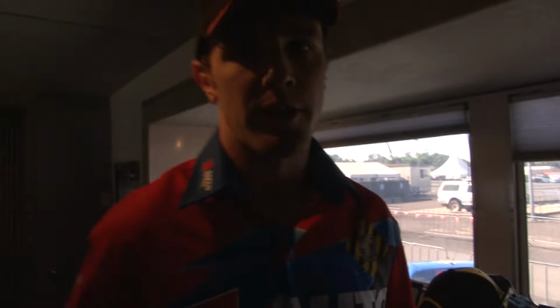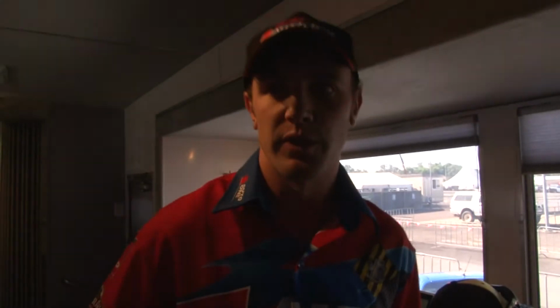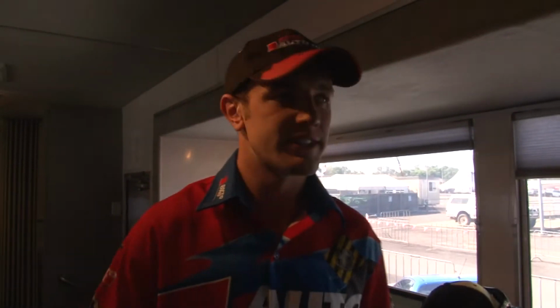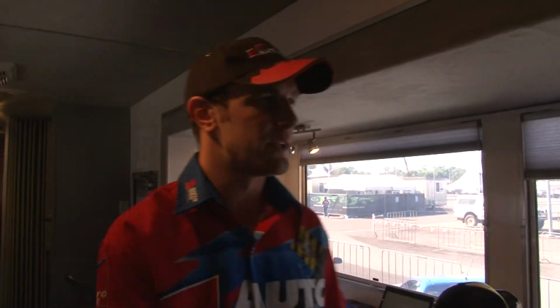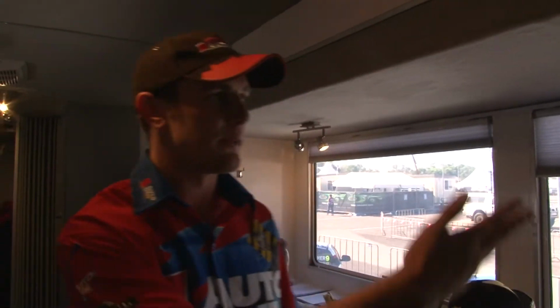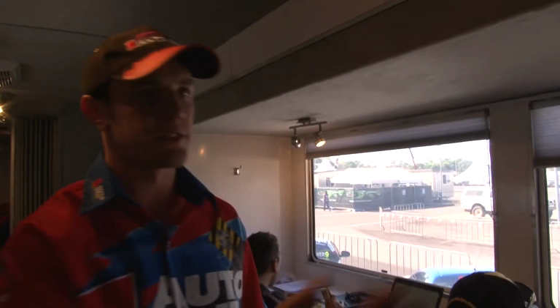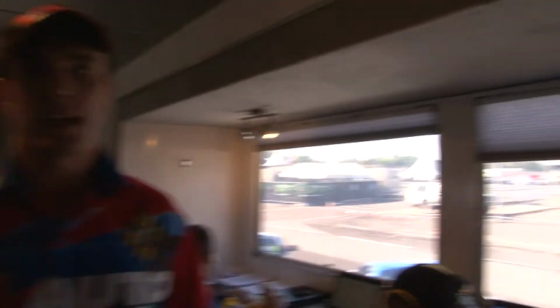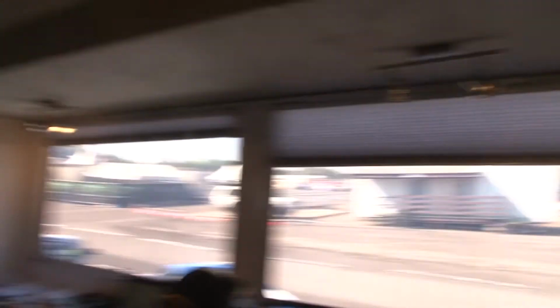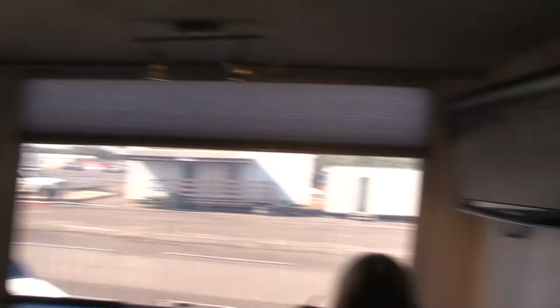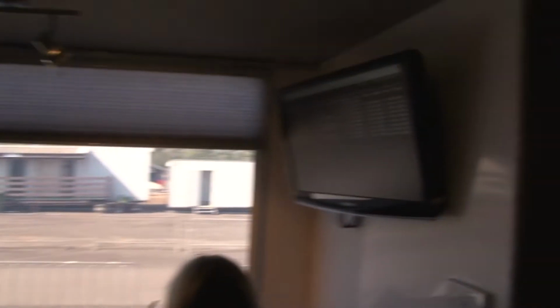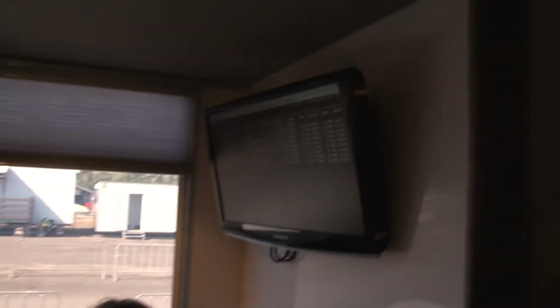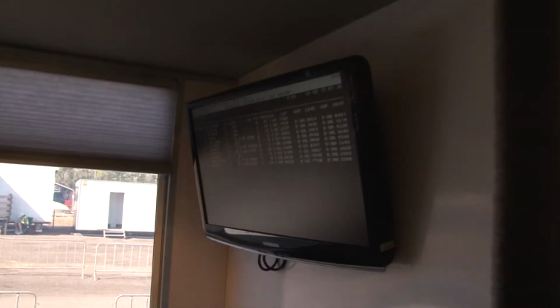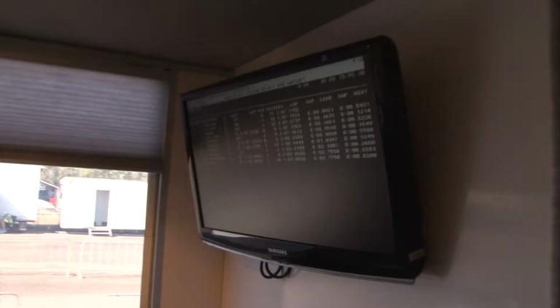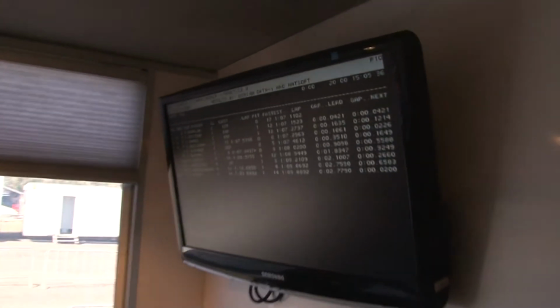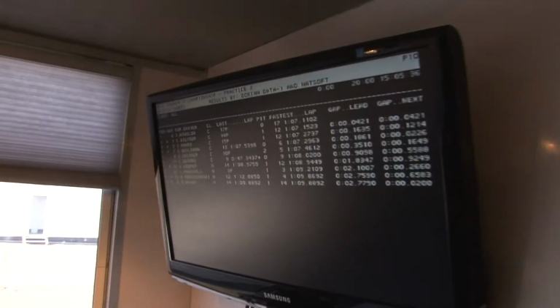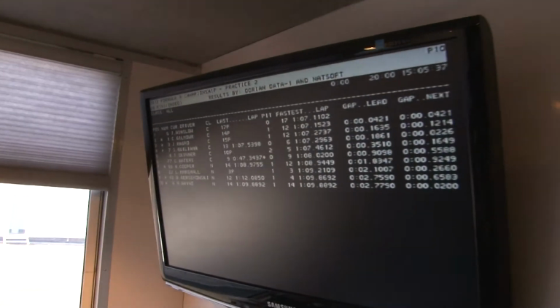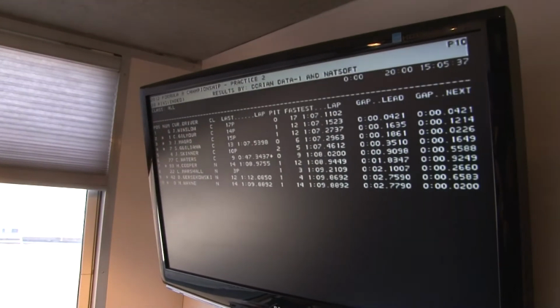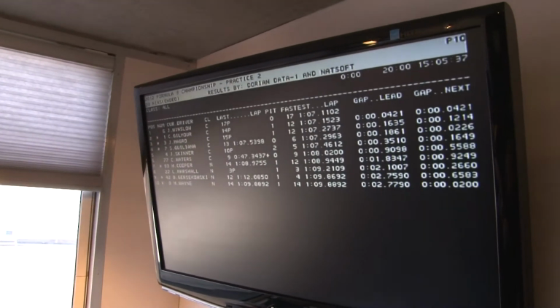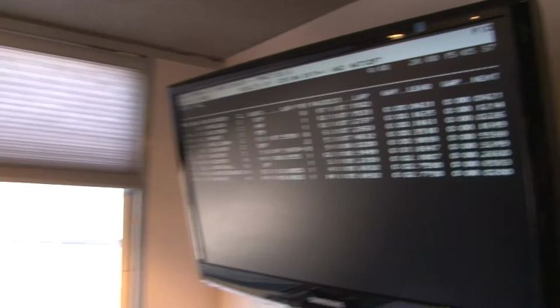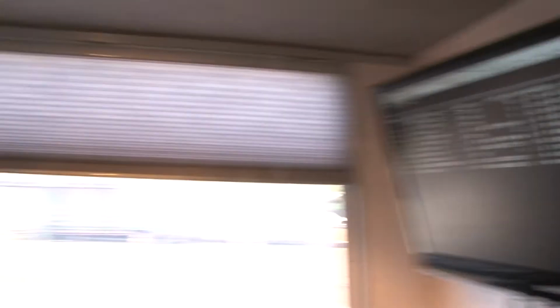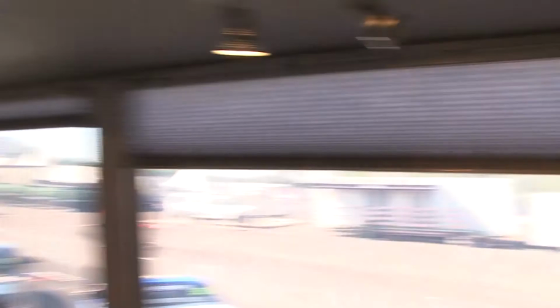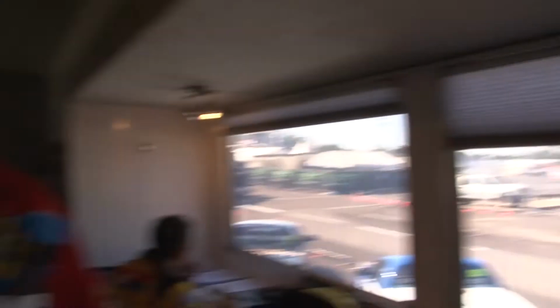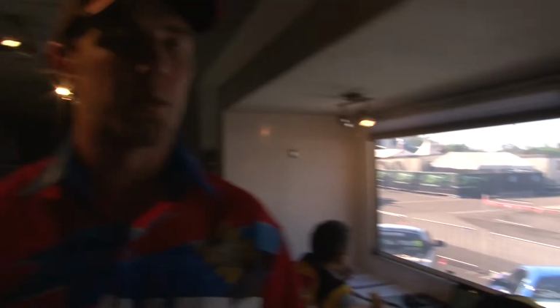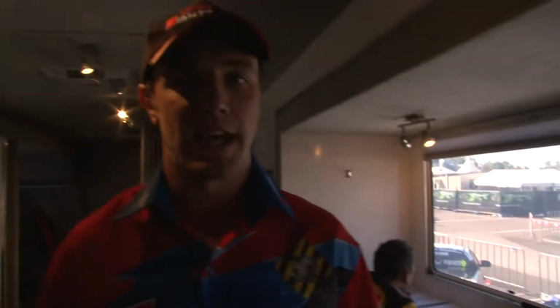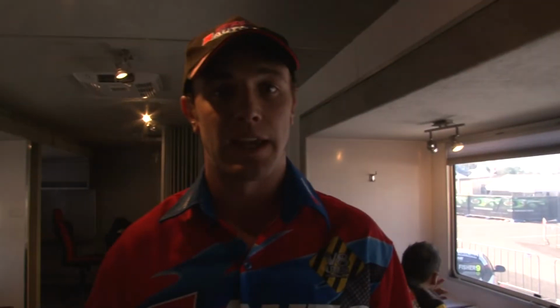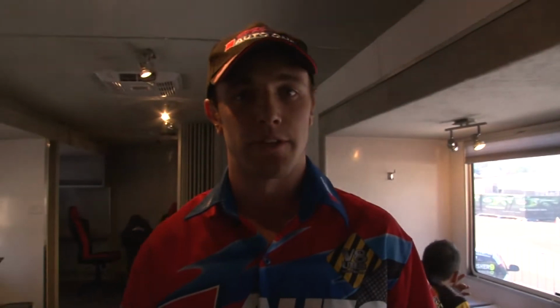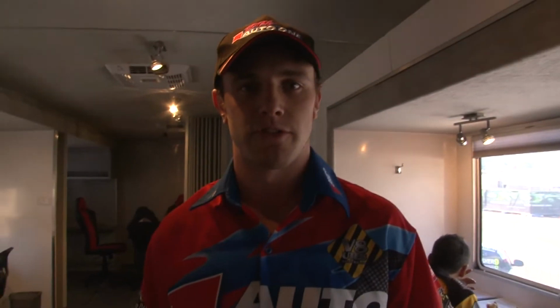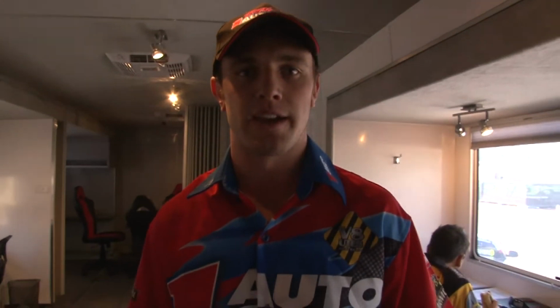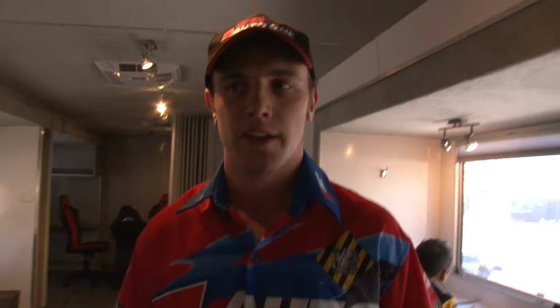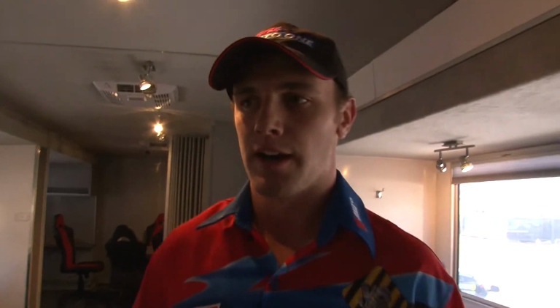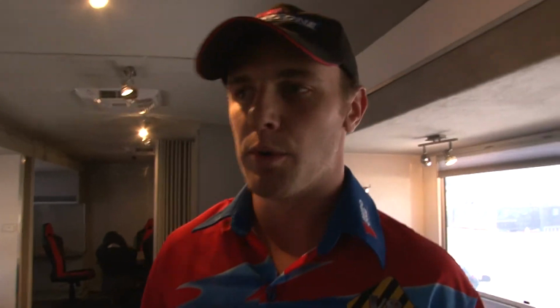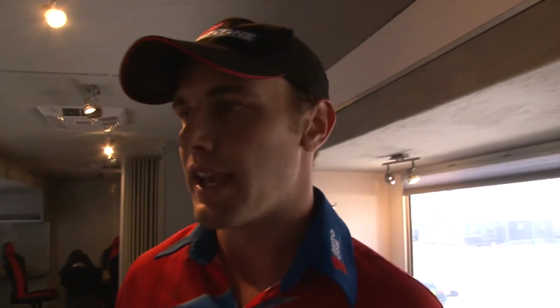So you can see once again we've got the timing screens all around in here, keeping everyone up to date with what's happening out on the track all weekend.